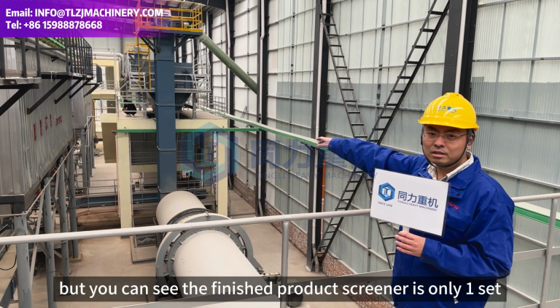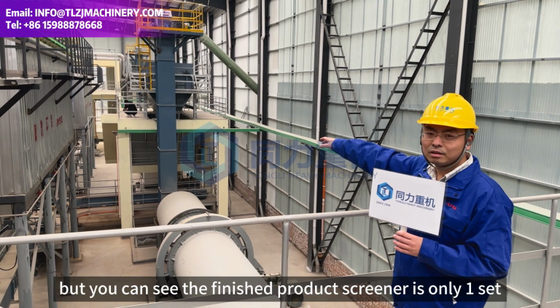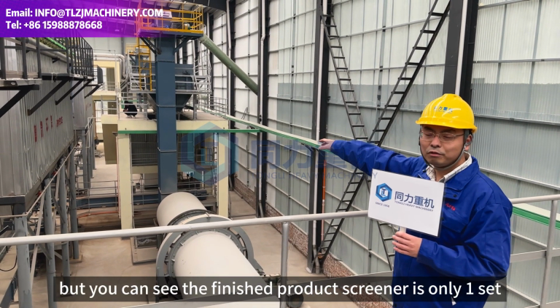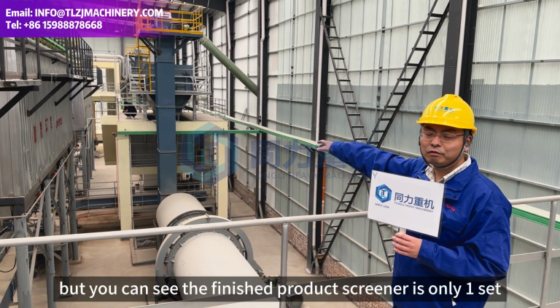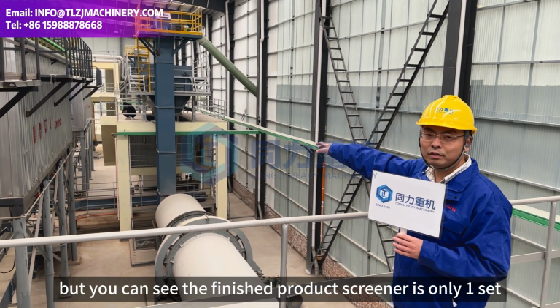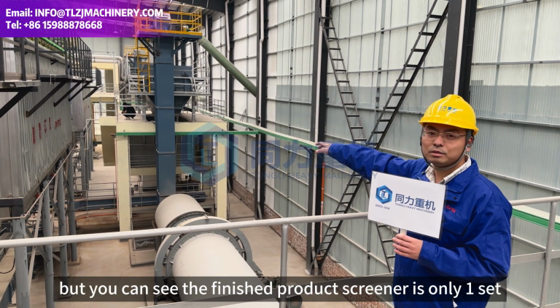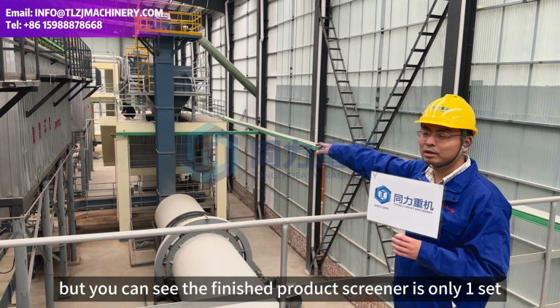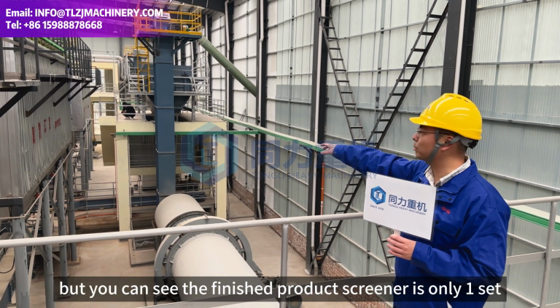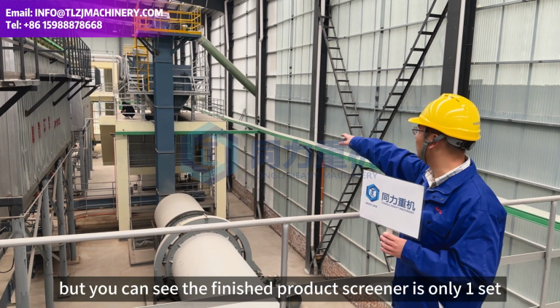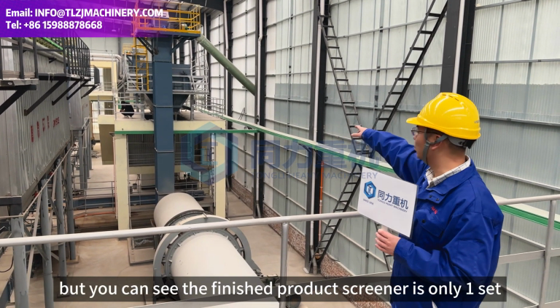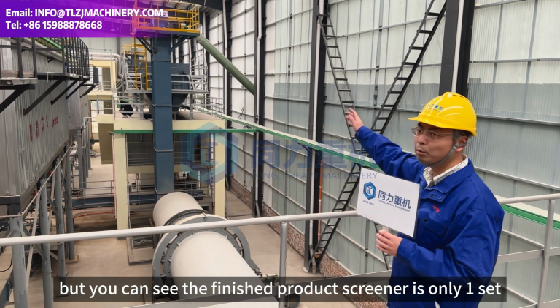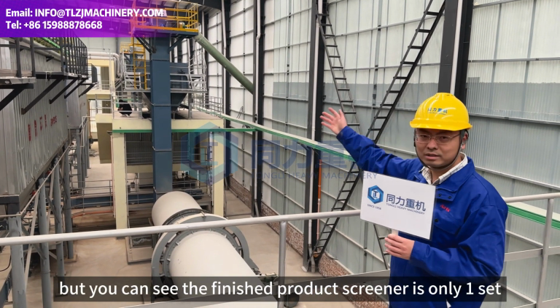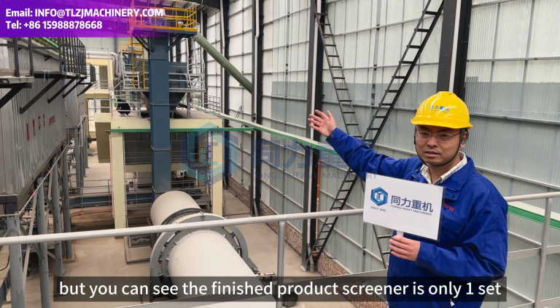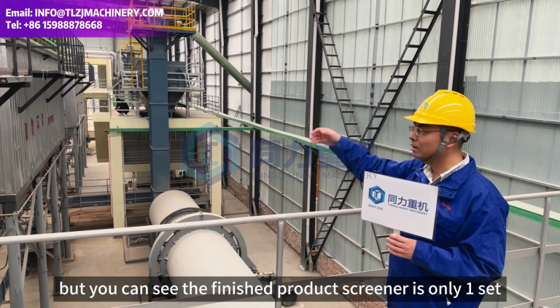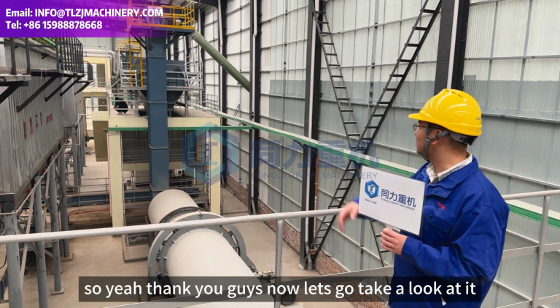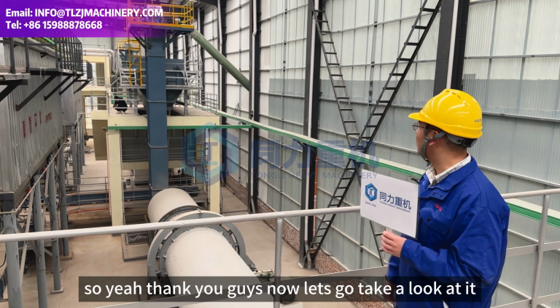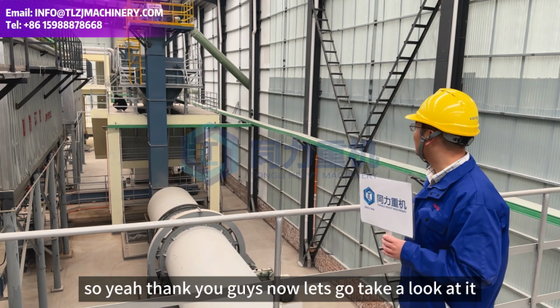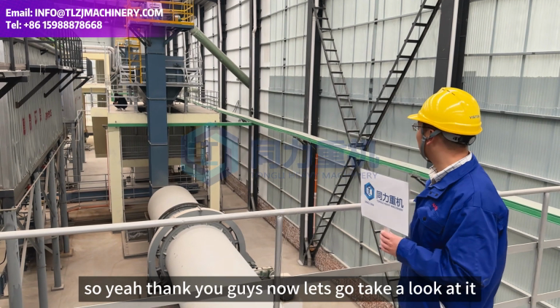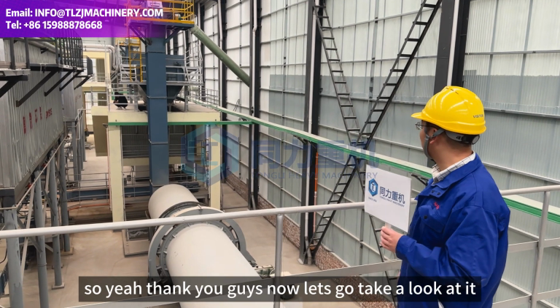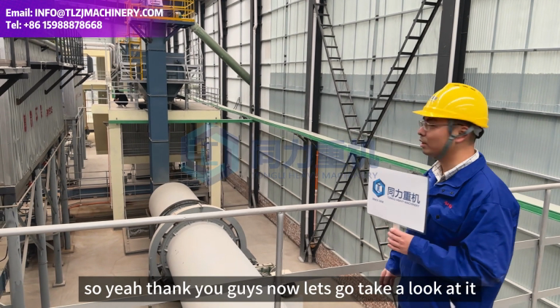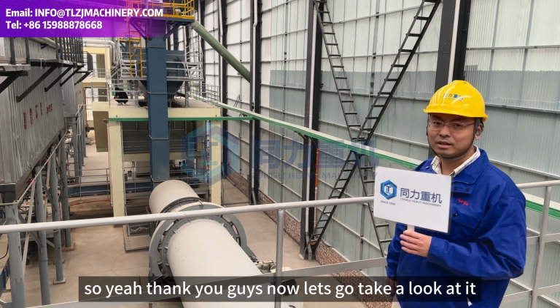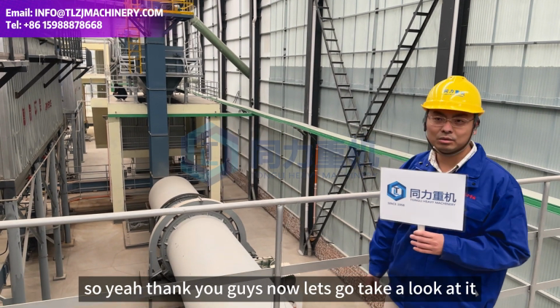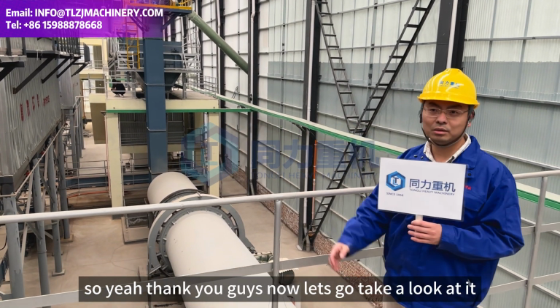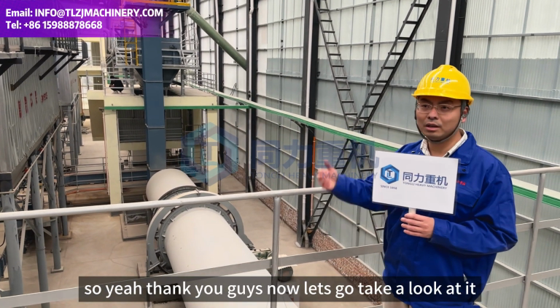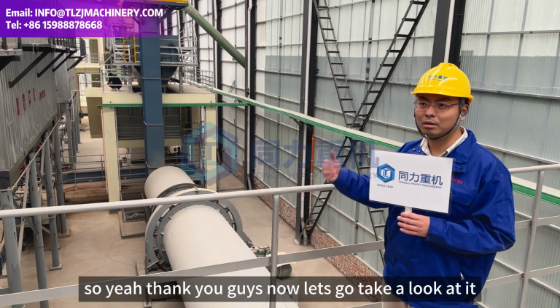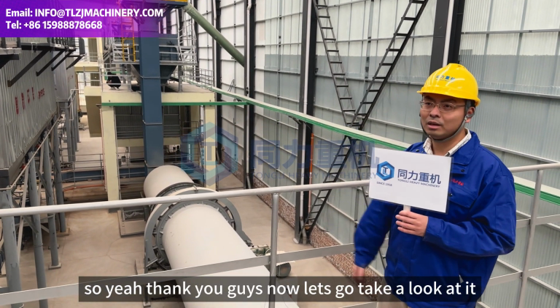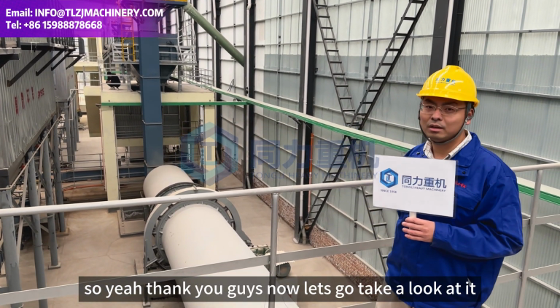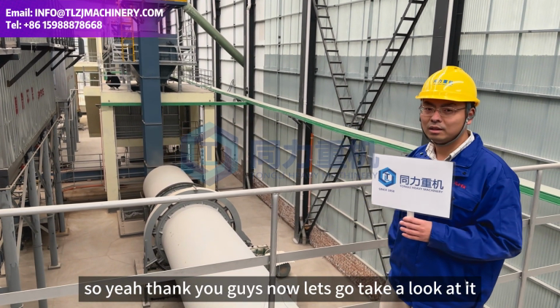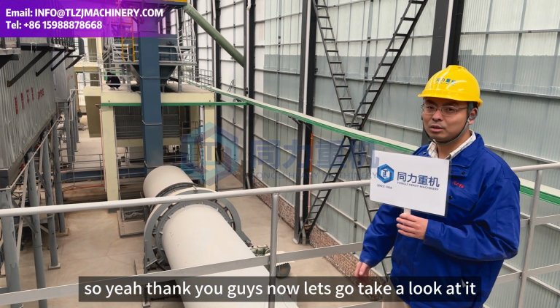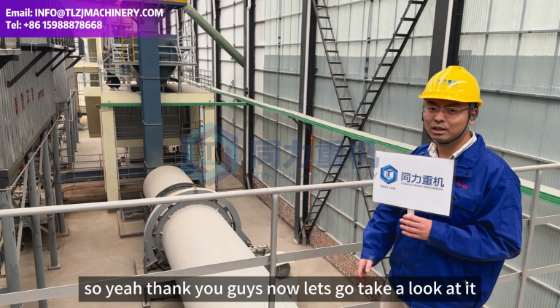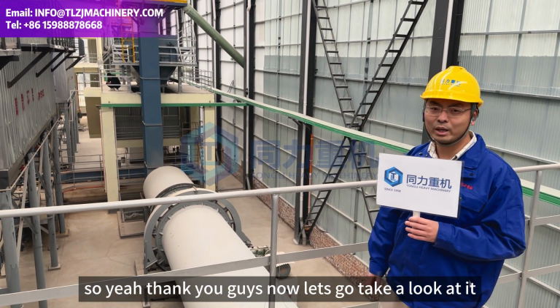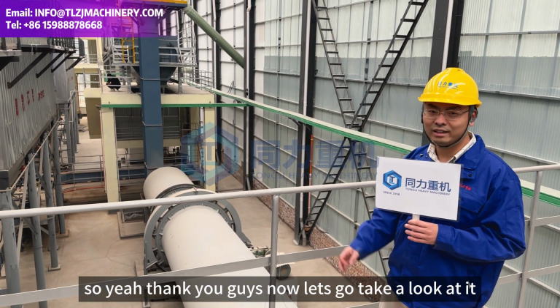The finished product screener comes in only one set. Thank you guys — now let's go take a look at it.